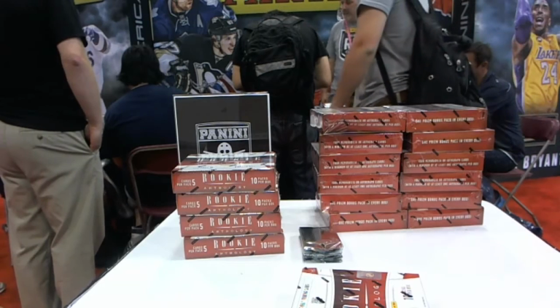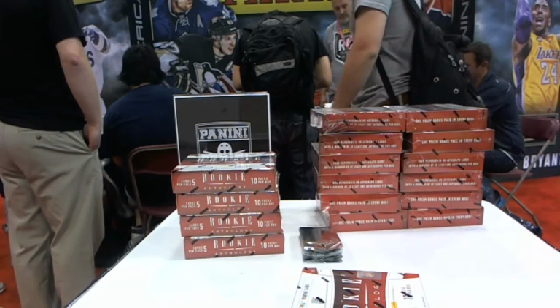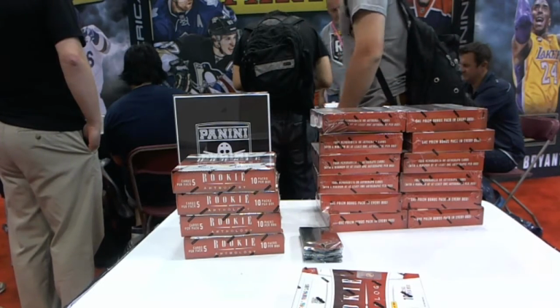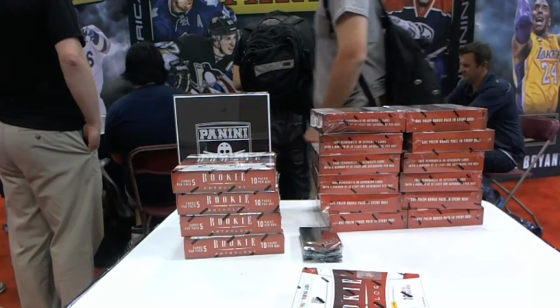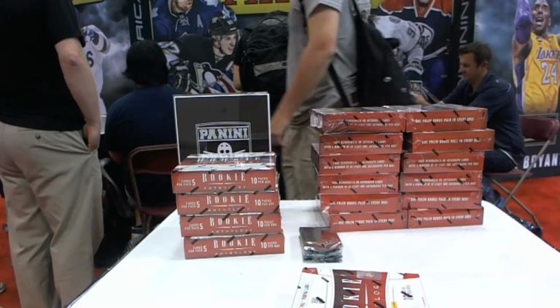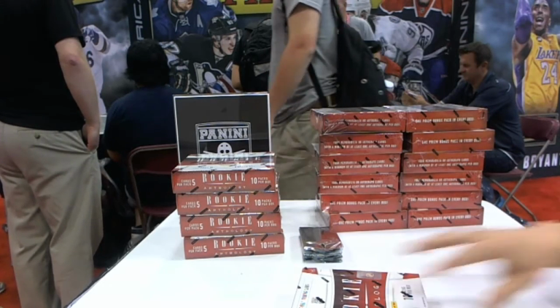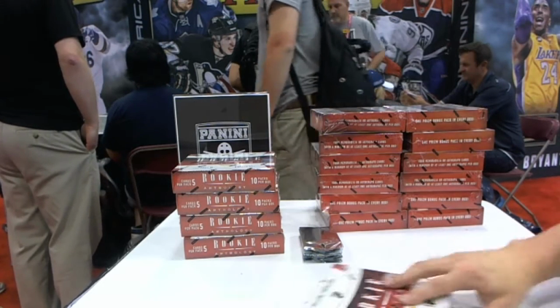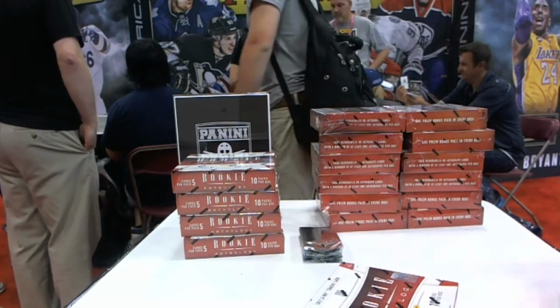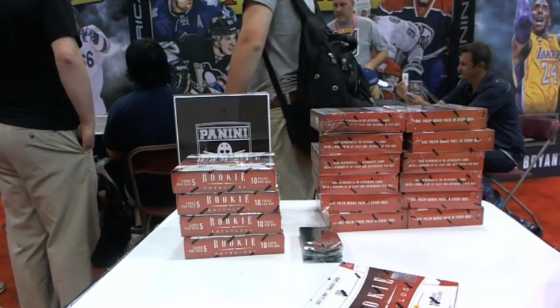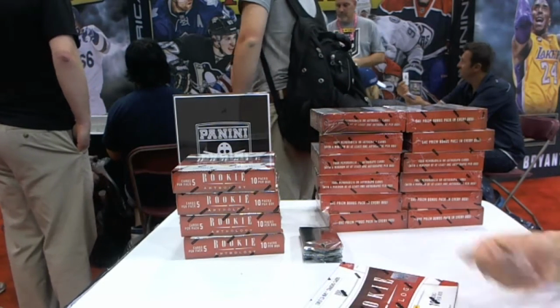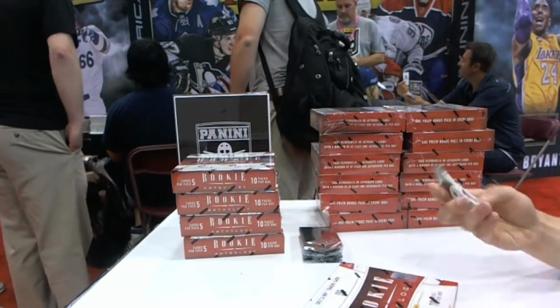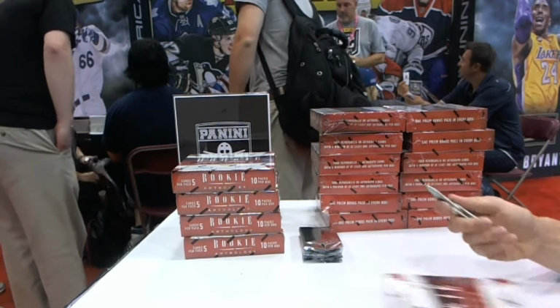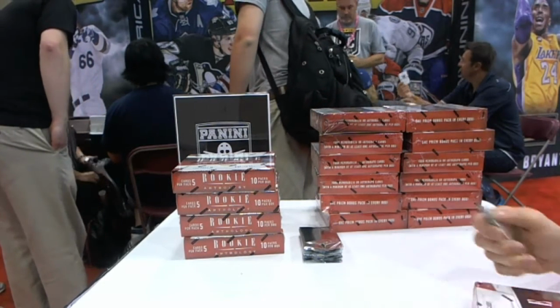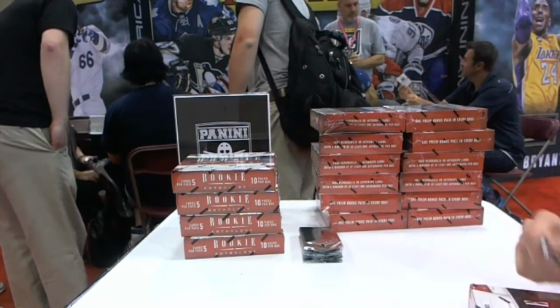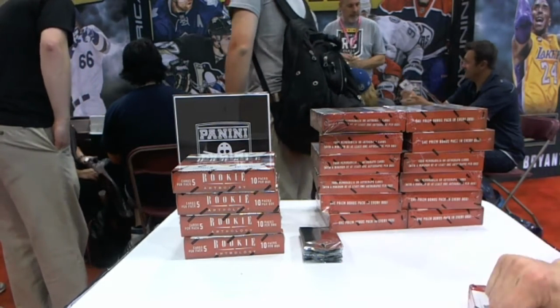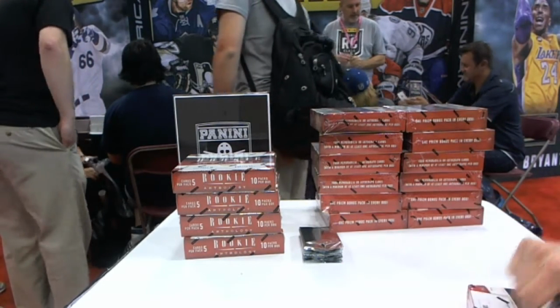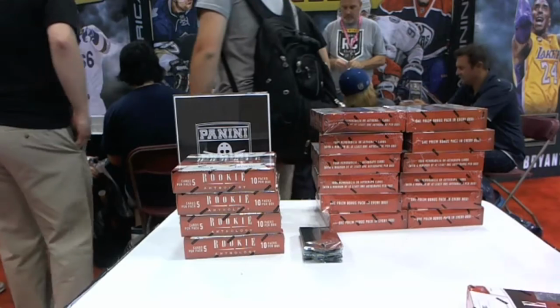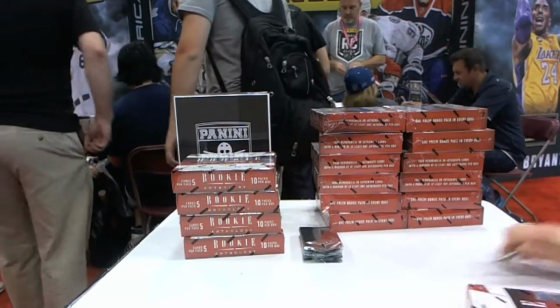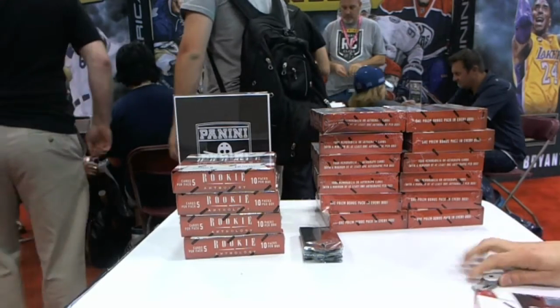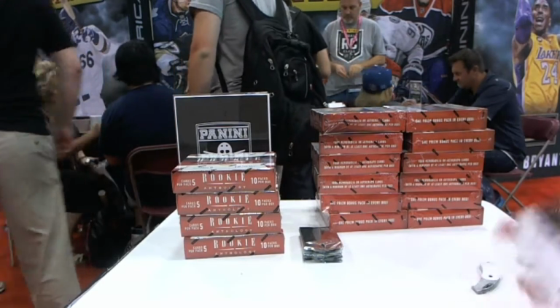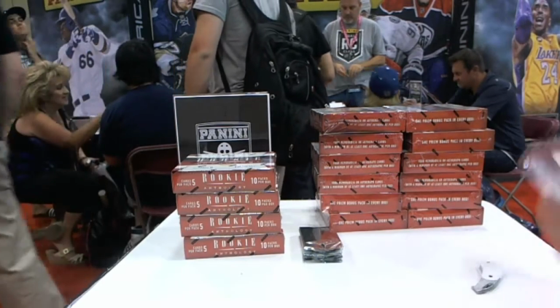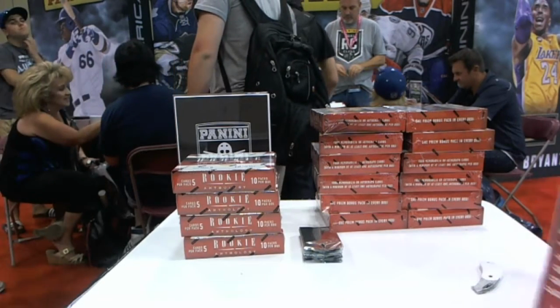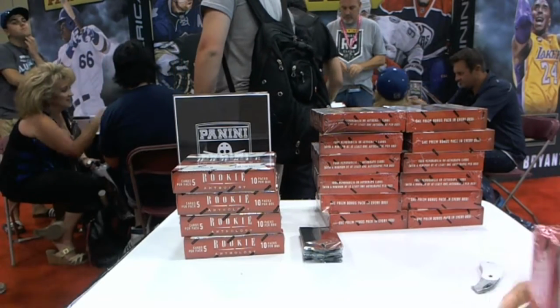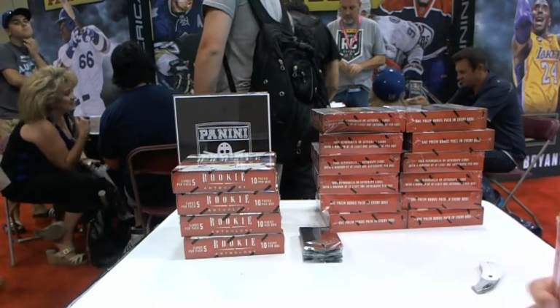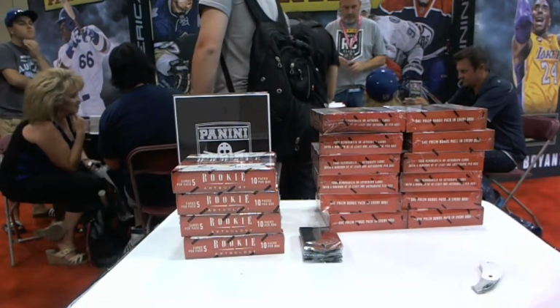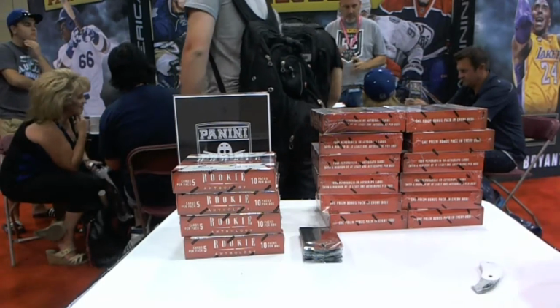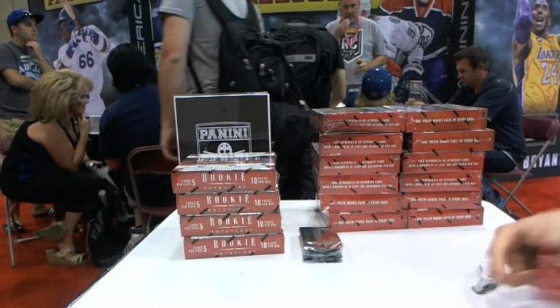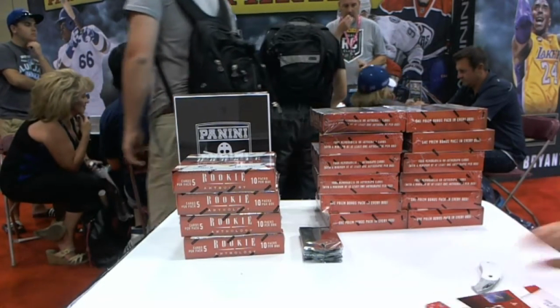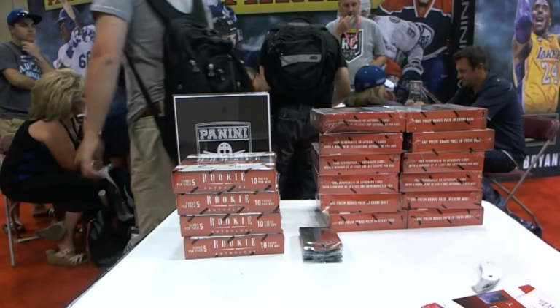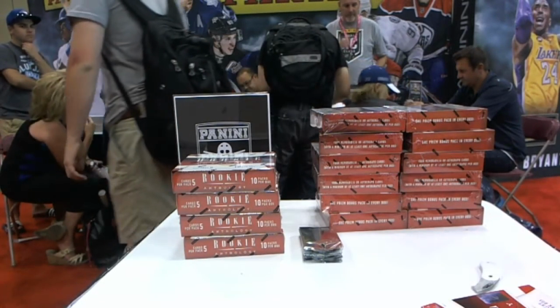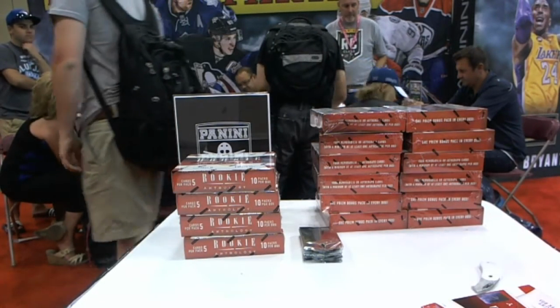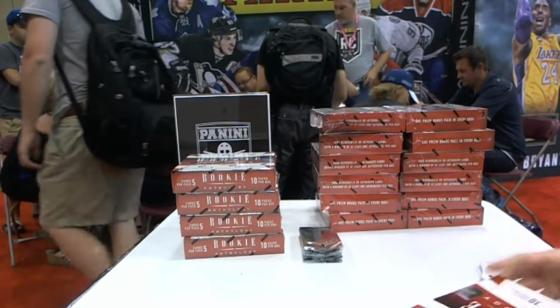Here we go — Jackula's box 1213 Panini Anthology. Good luck to you, sir.